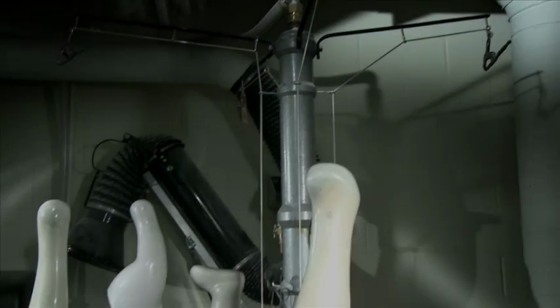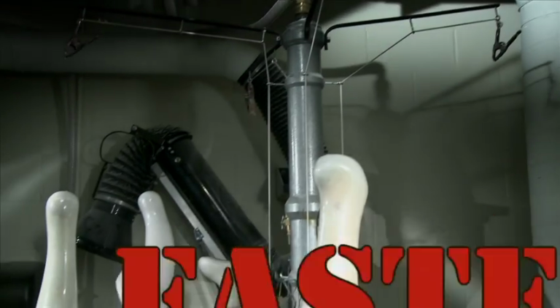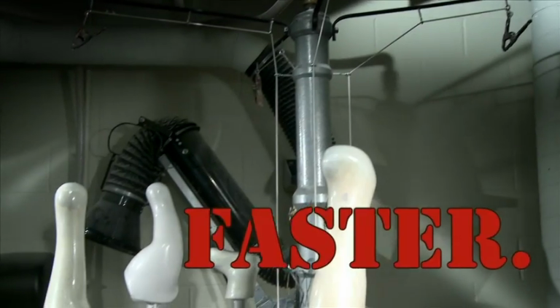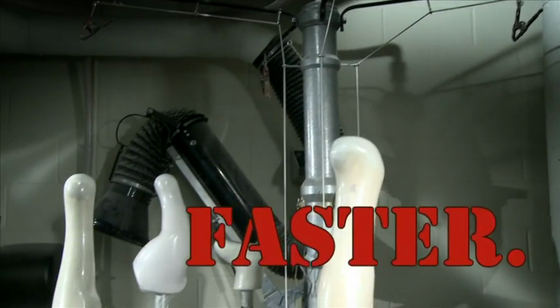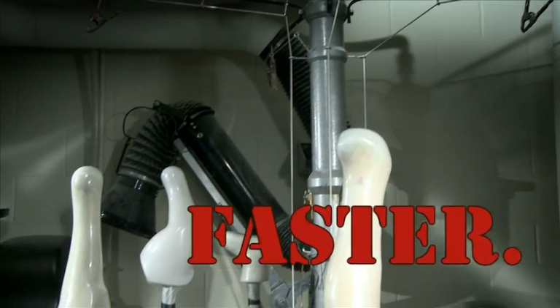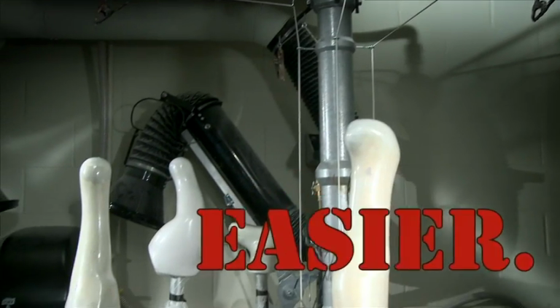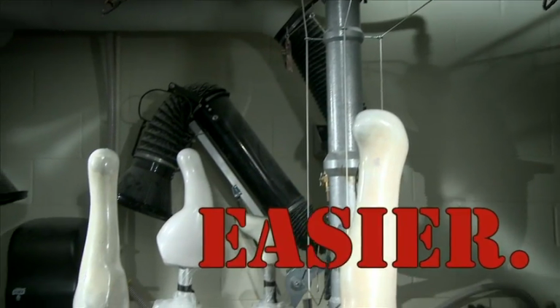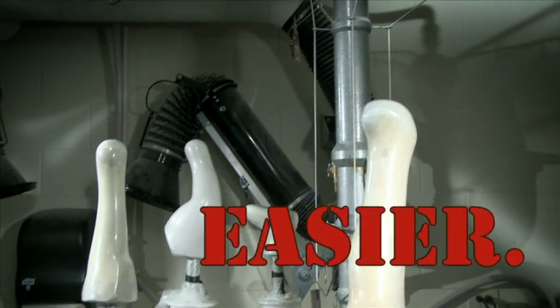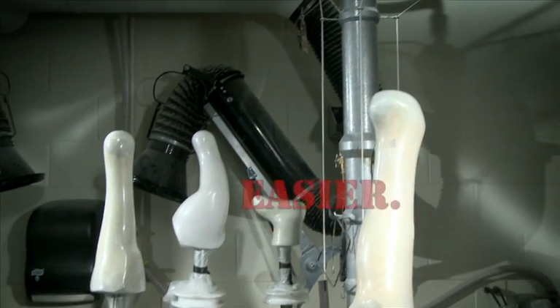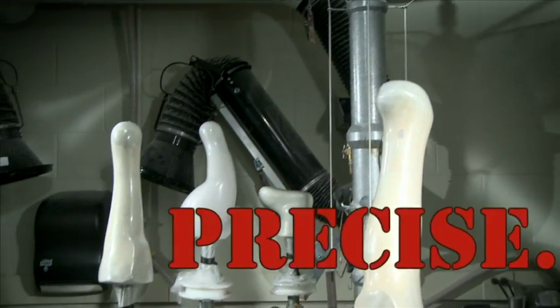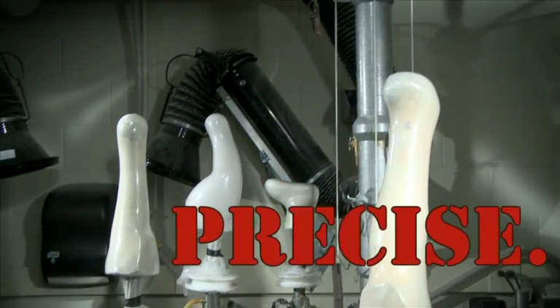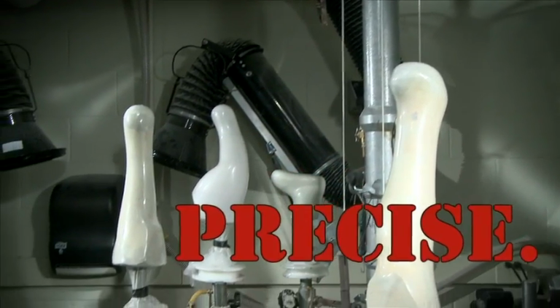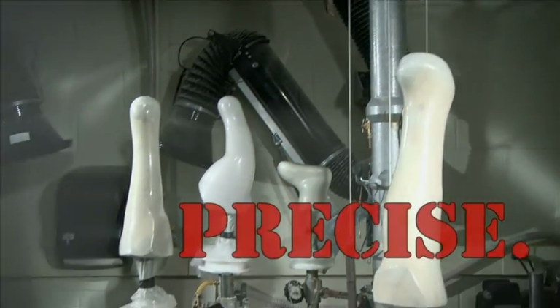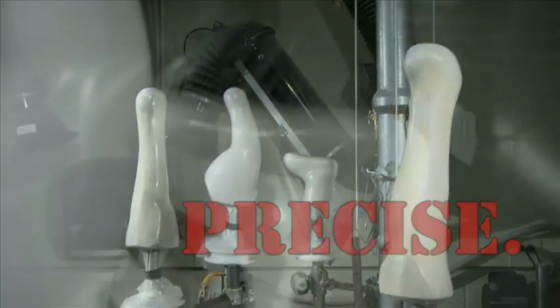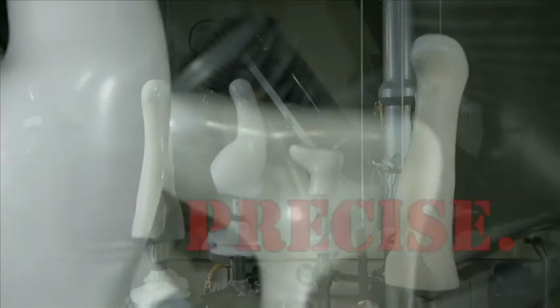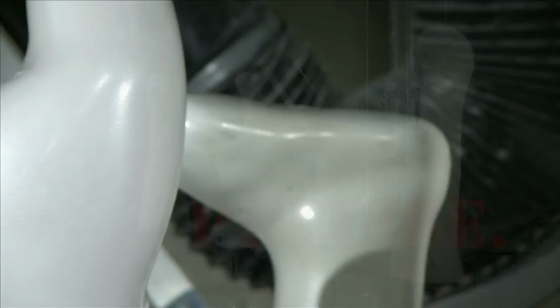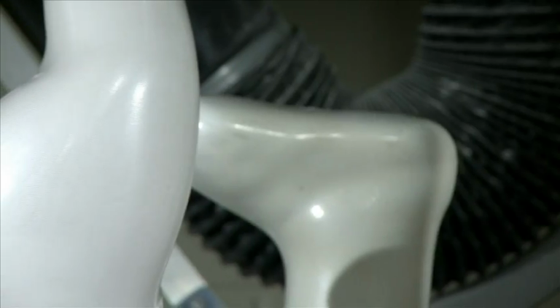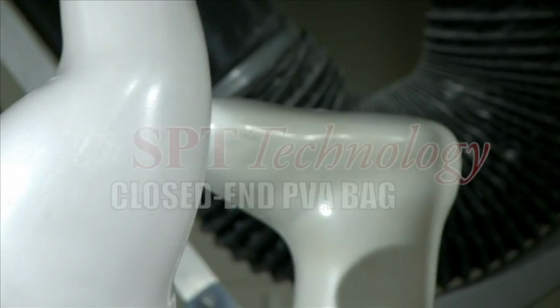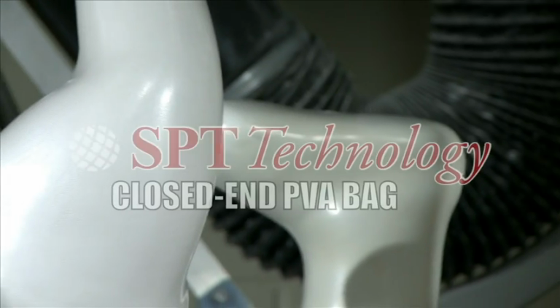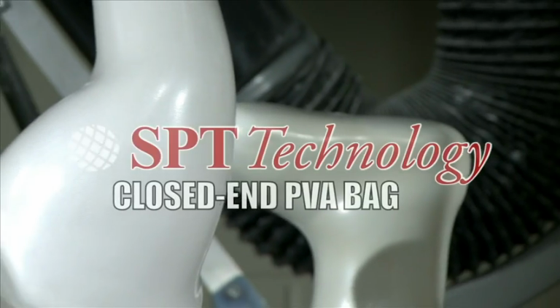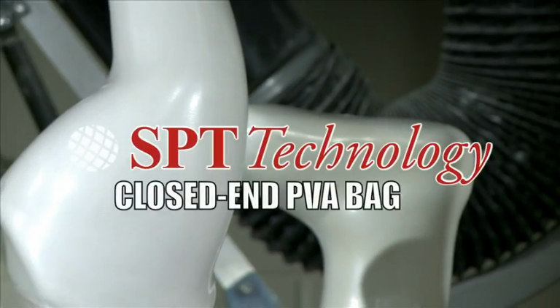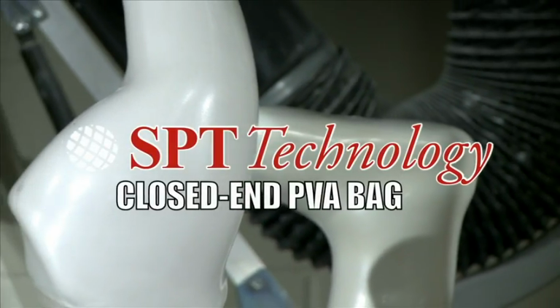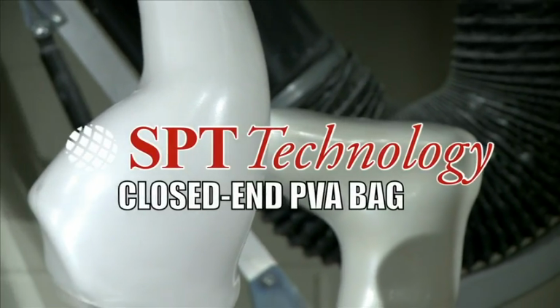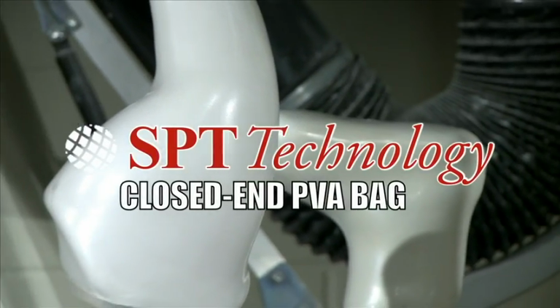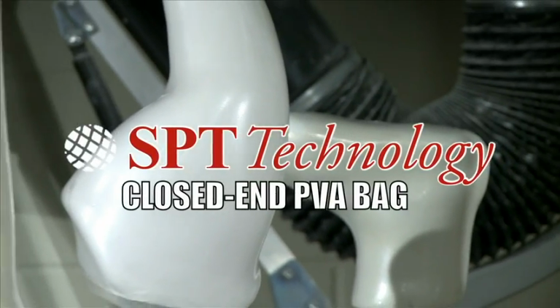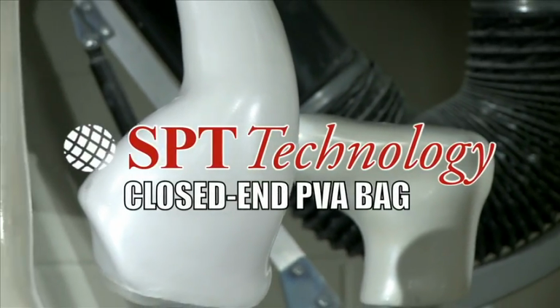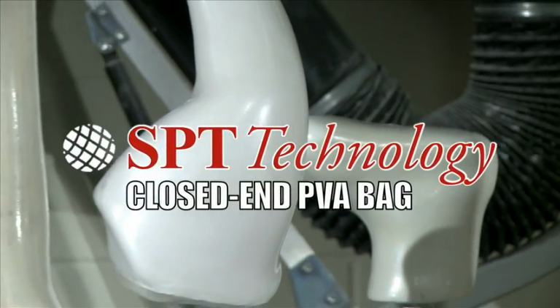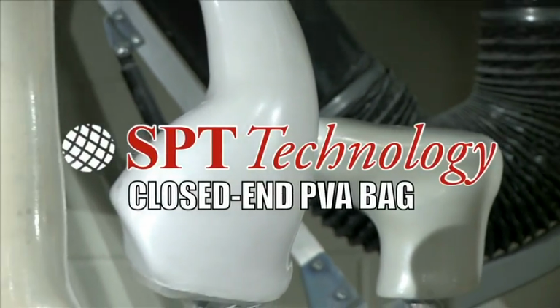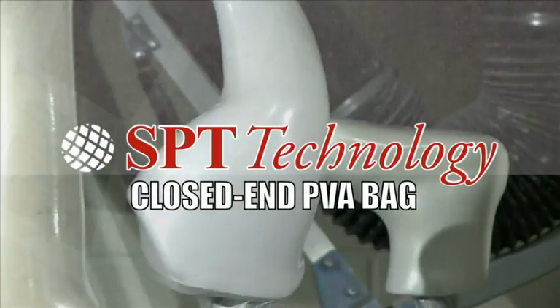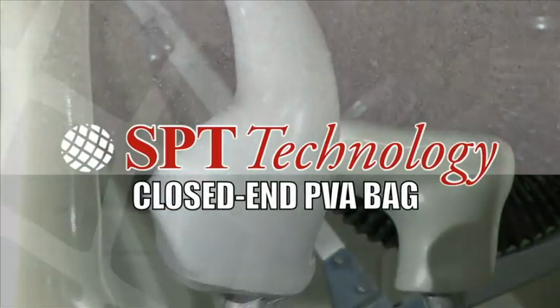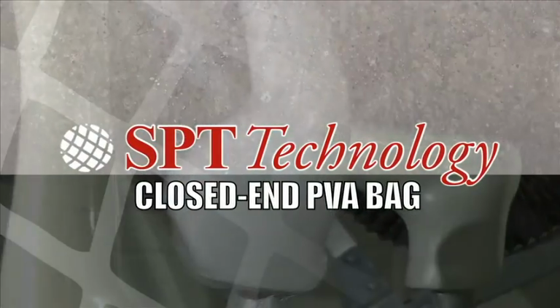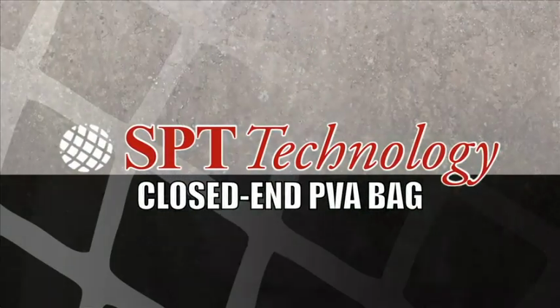Faster. Easier. Precise. The Closed End PVA Bag — only from SPT Technology.